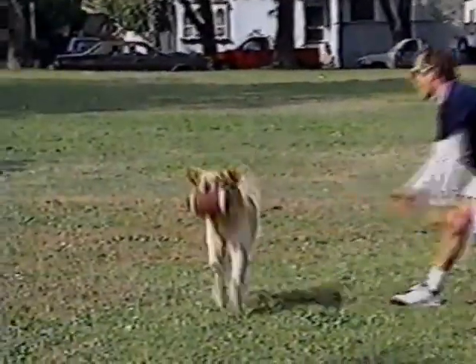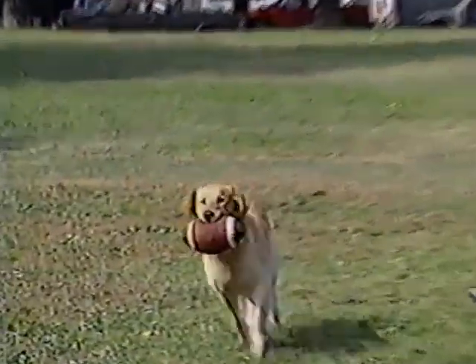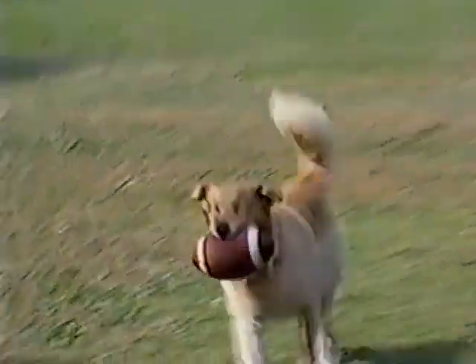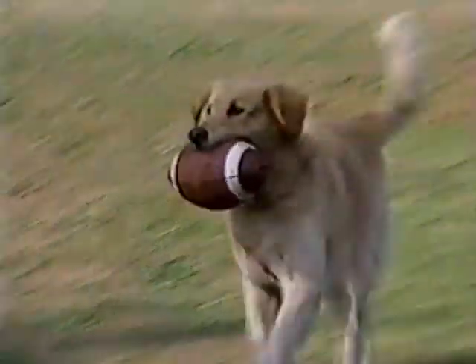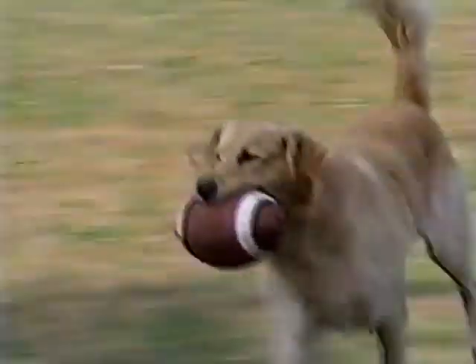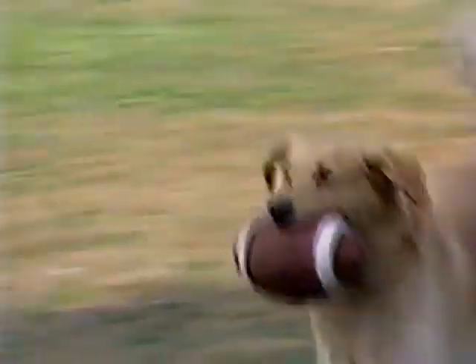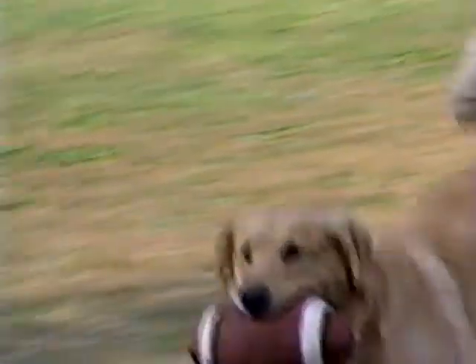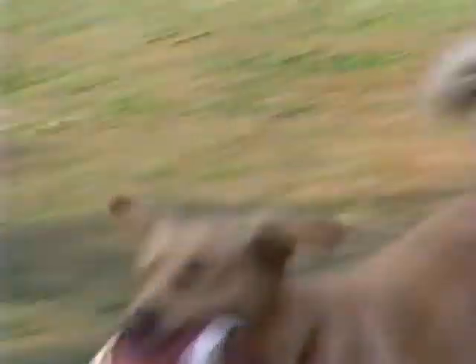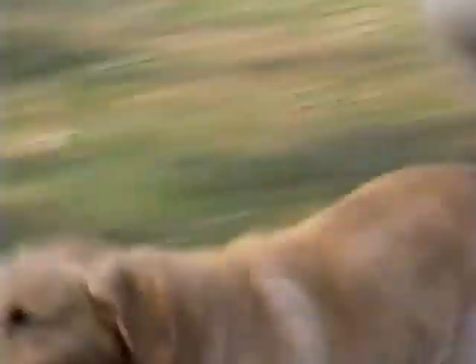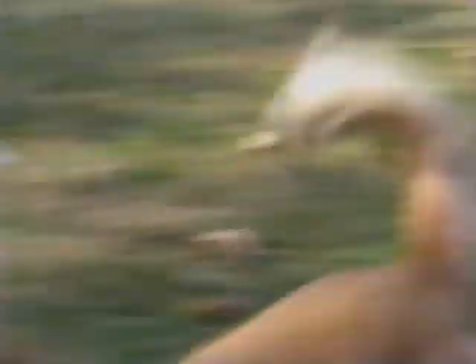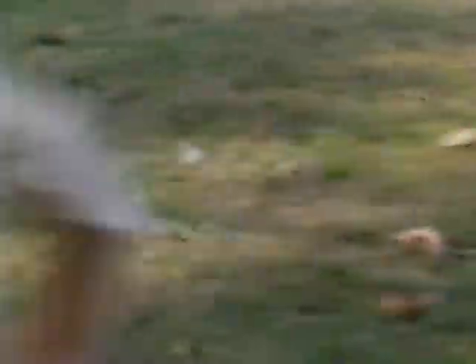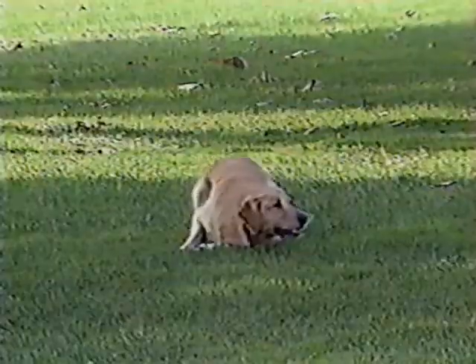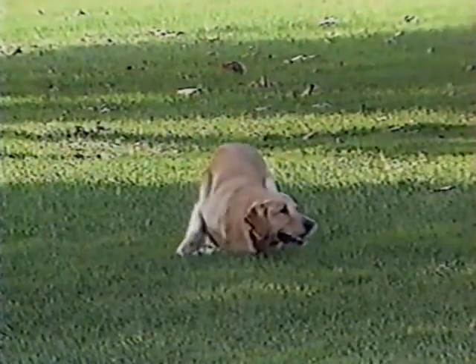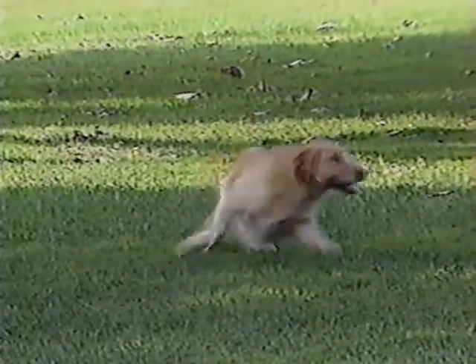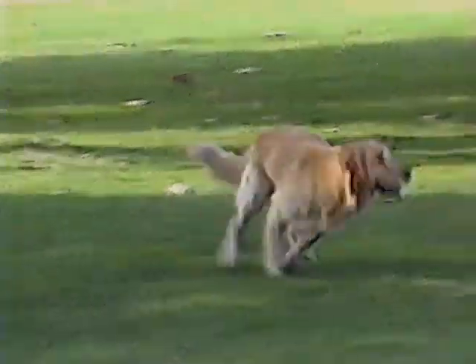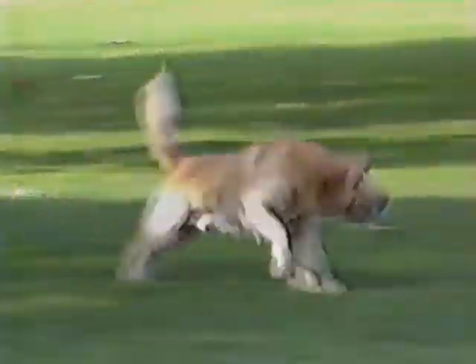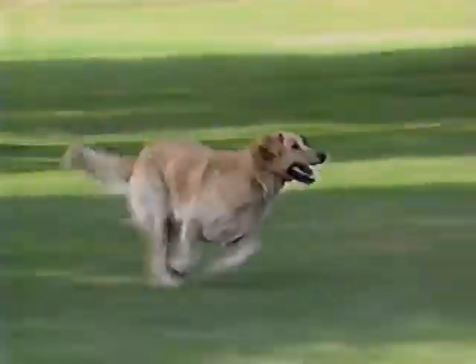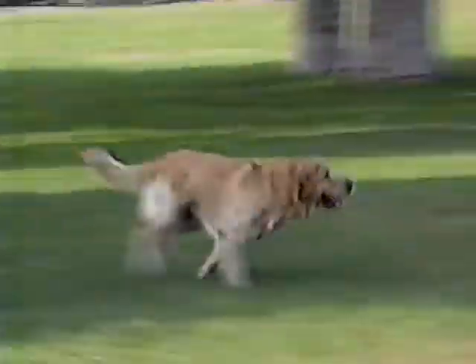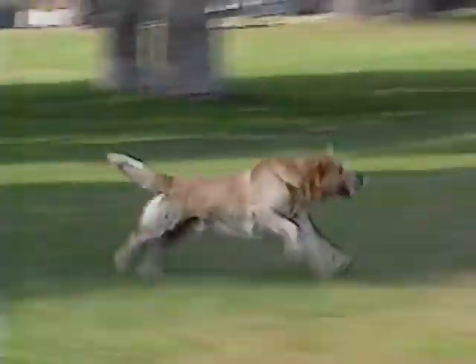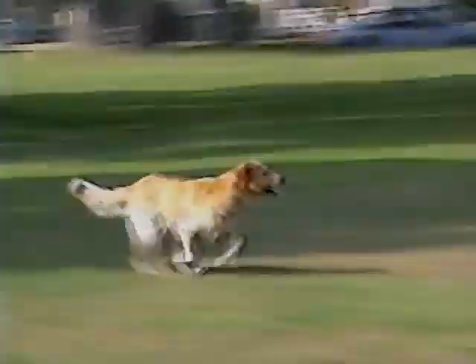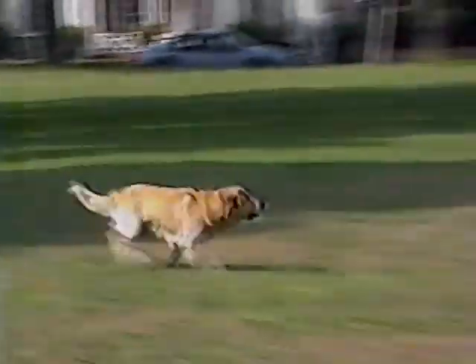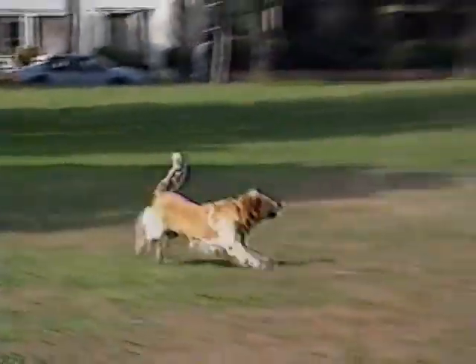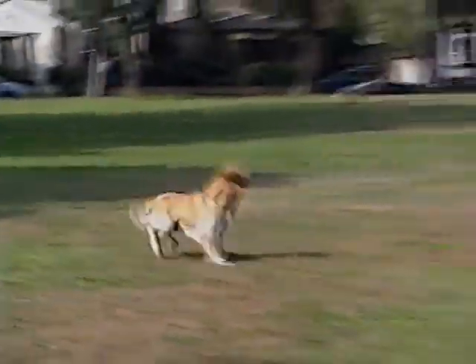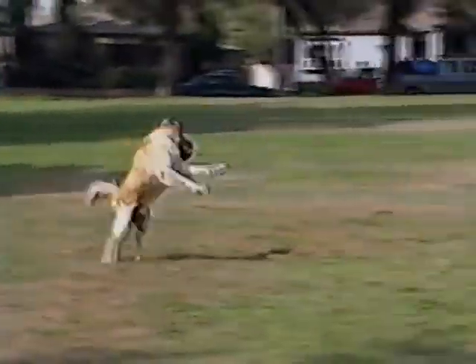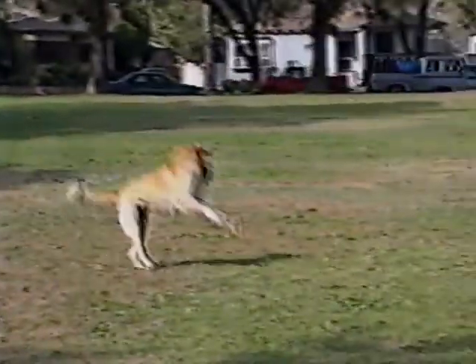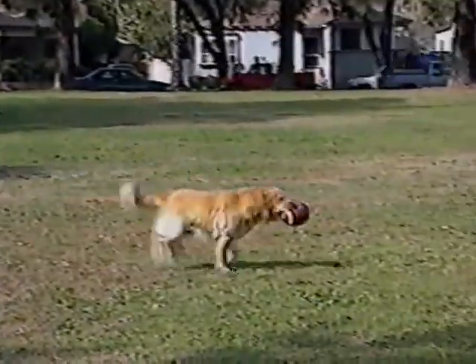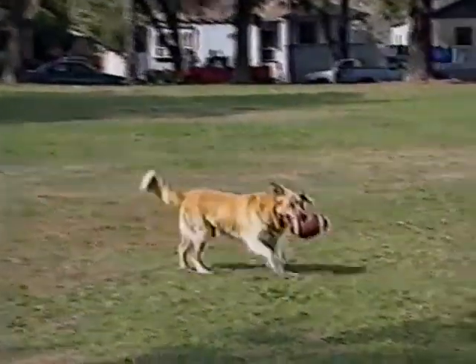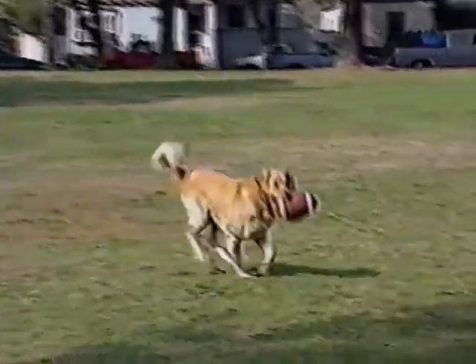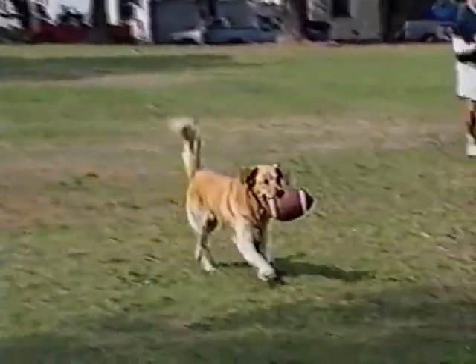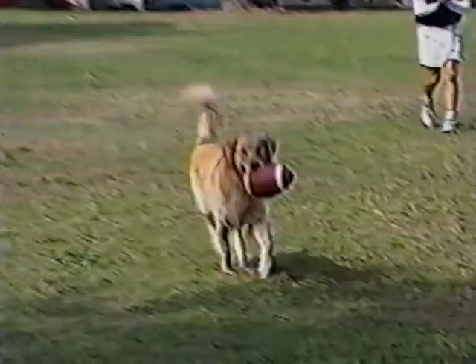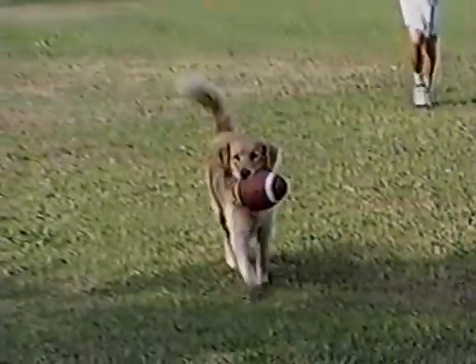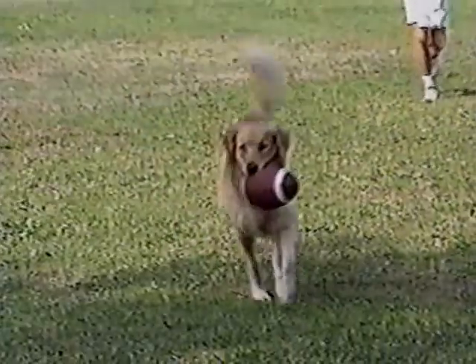He takes off and plays shovel passes. He just loves doing it too. Slant pattern right there.